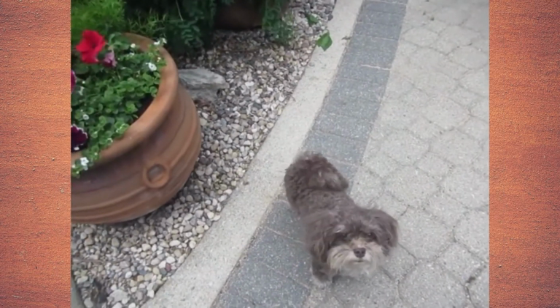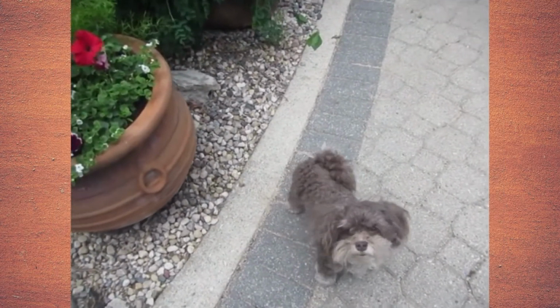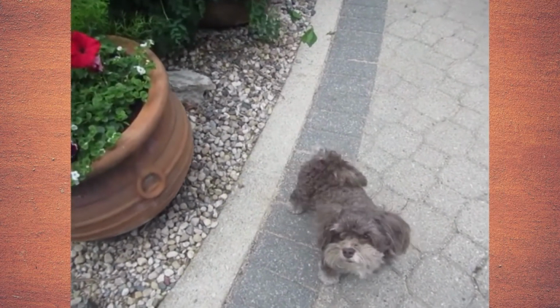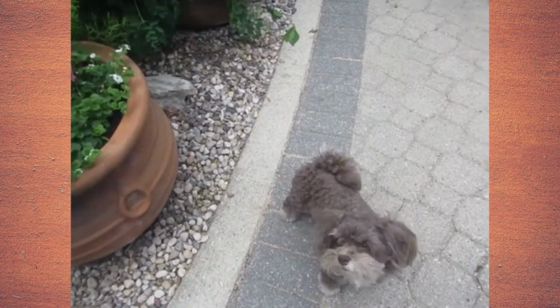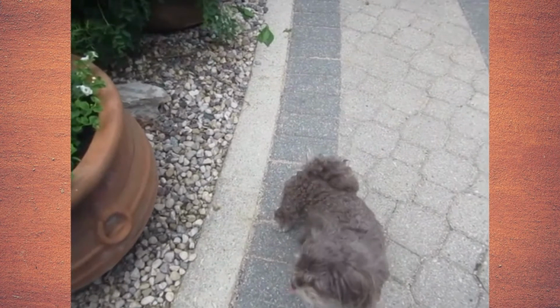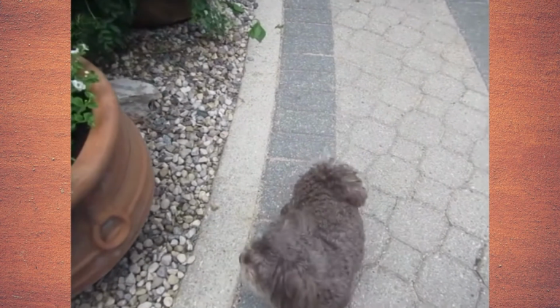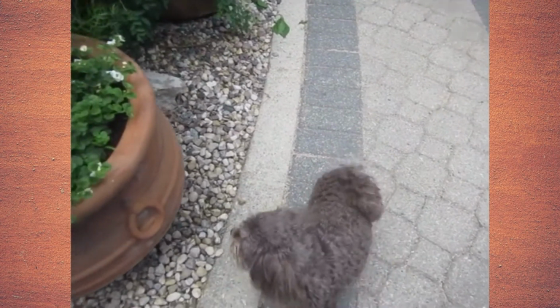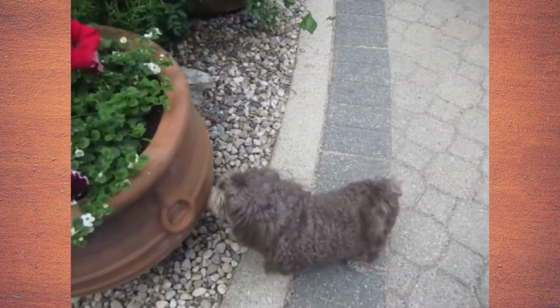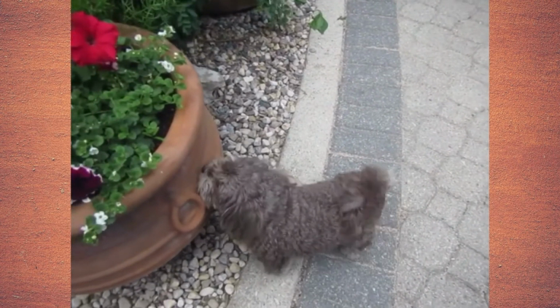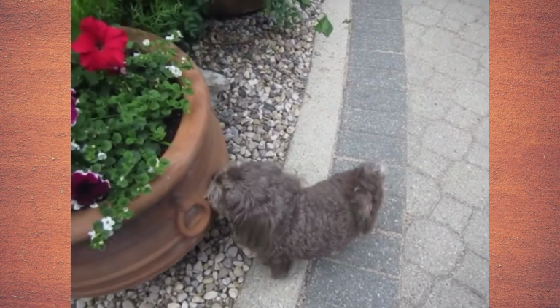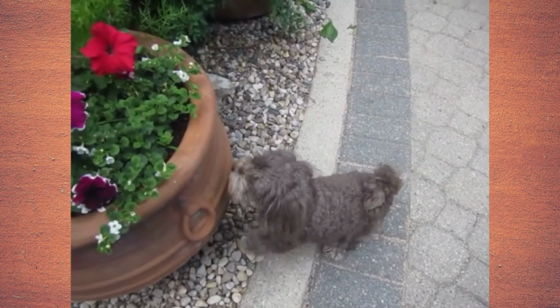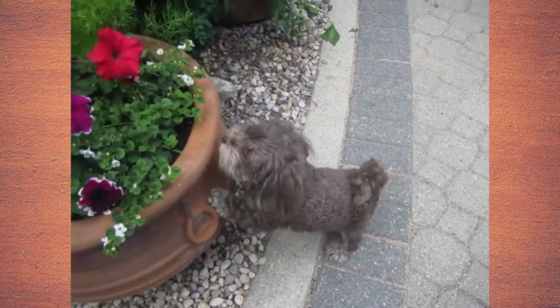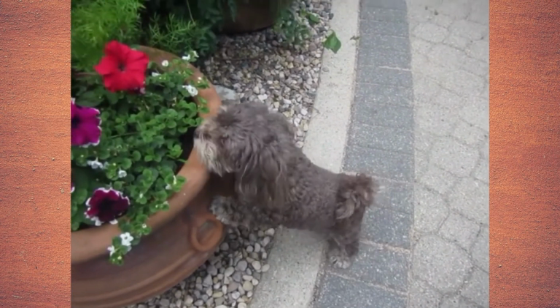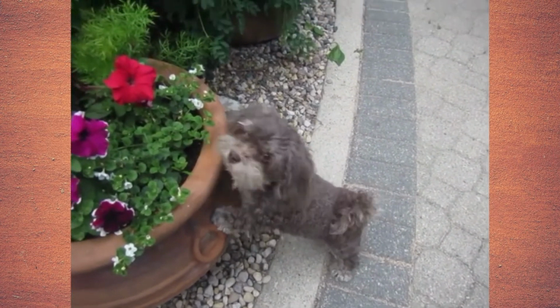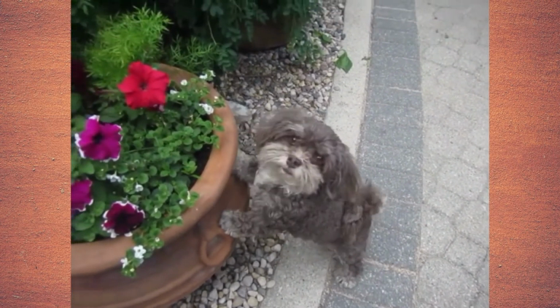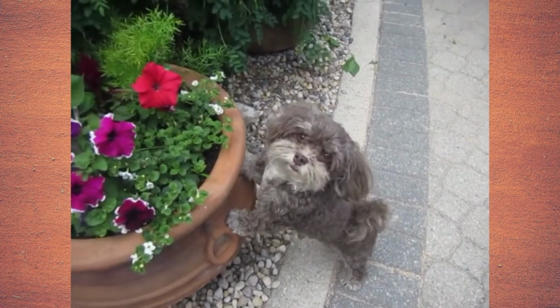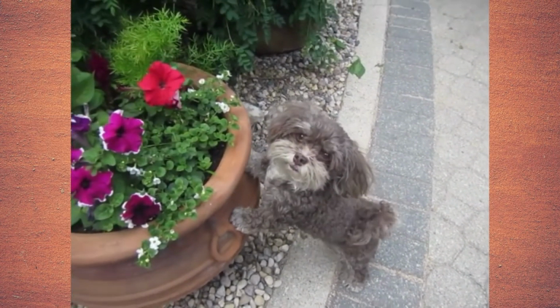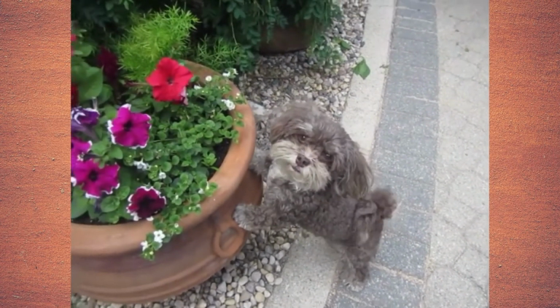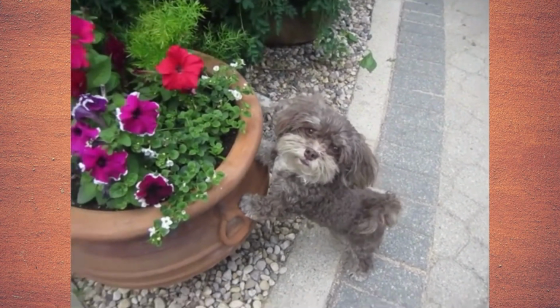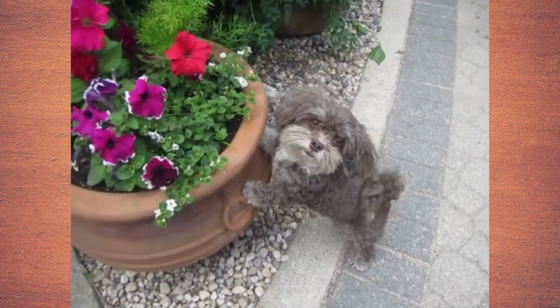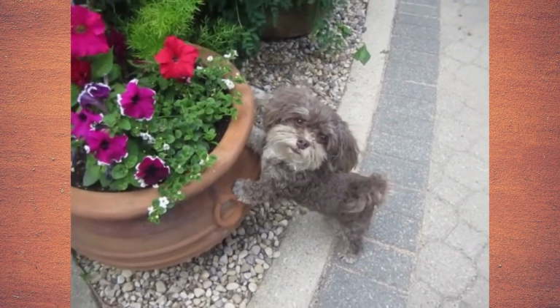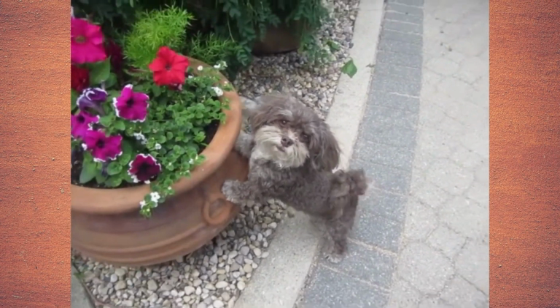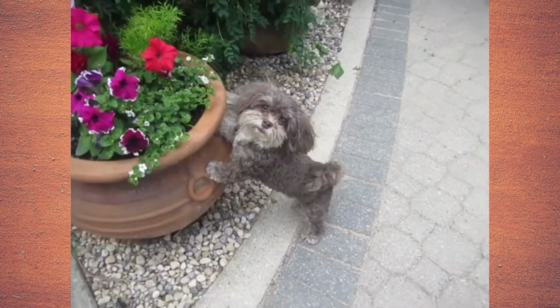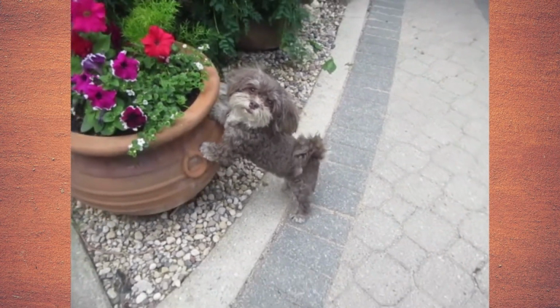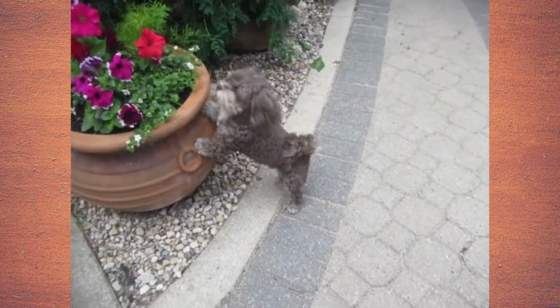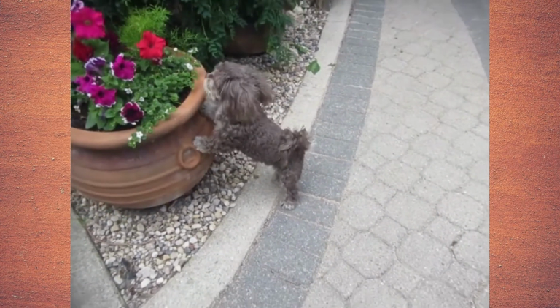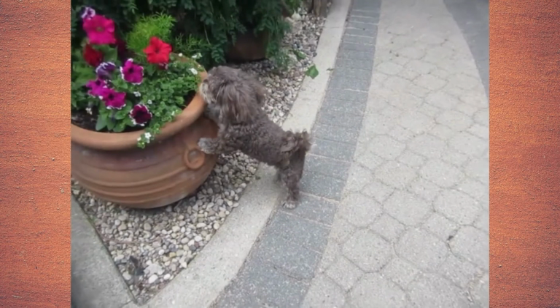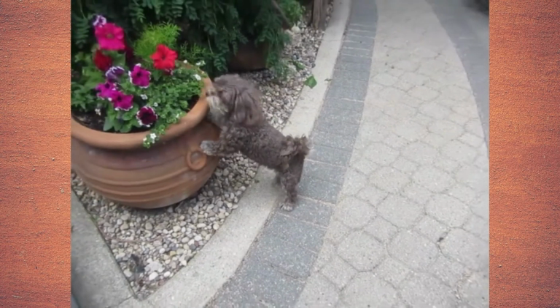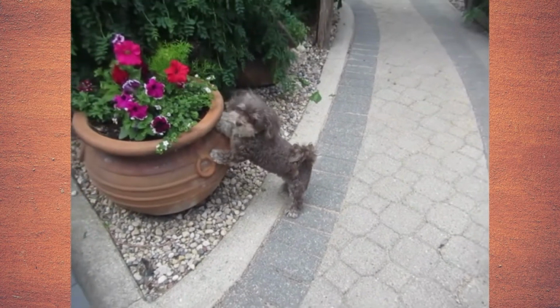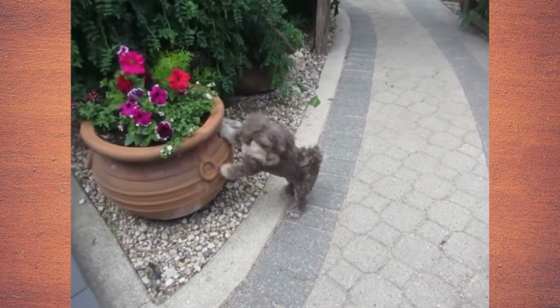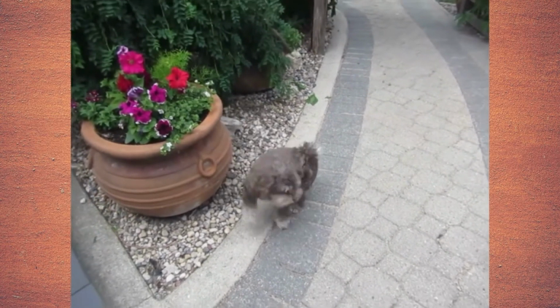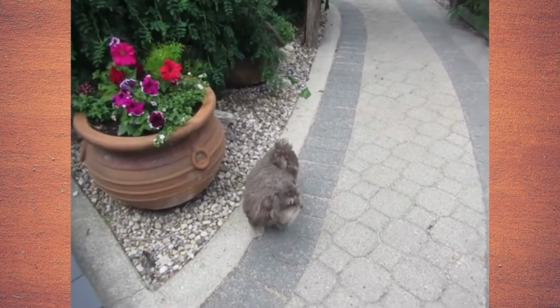Coco, go sniff the flowers. Paws on. Good girl. Paws off. Yes.